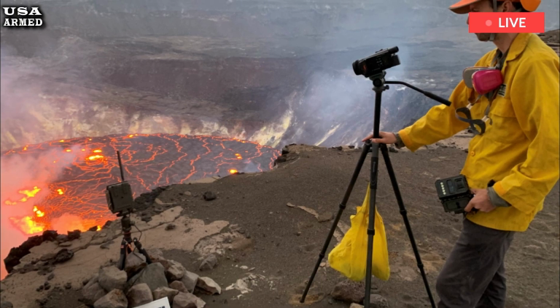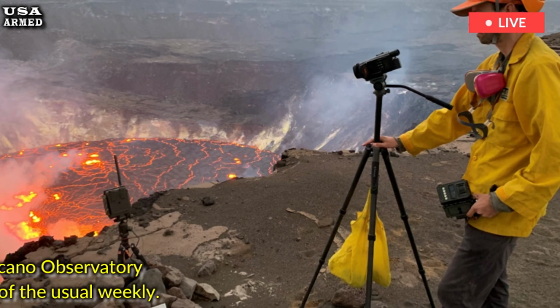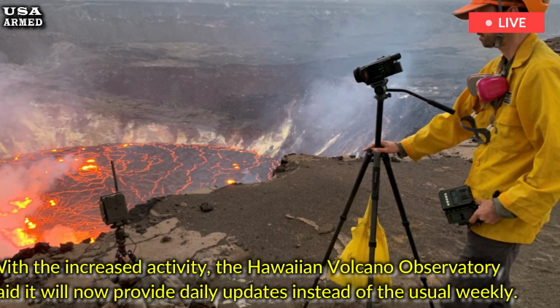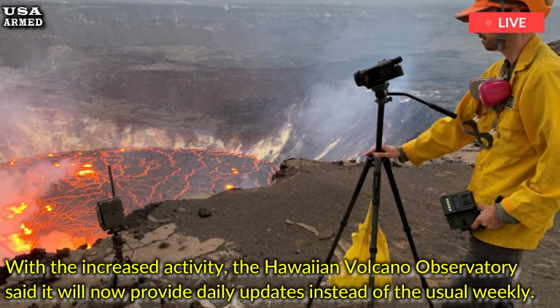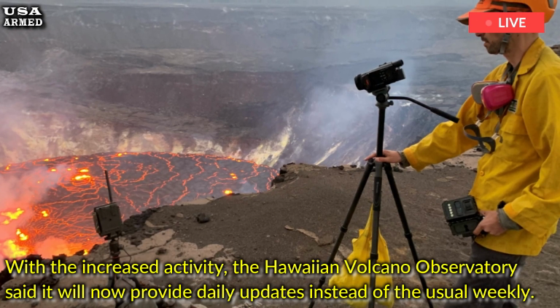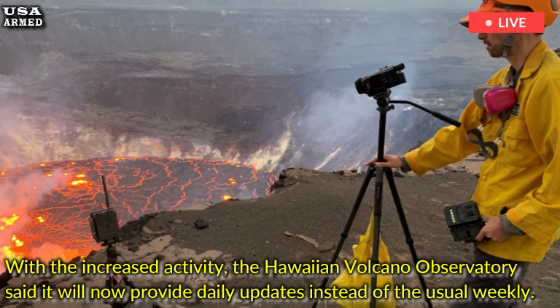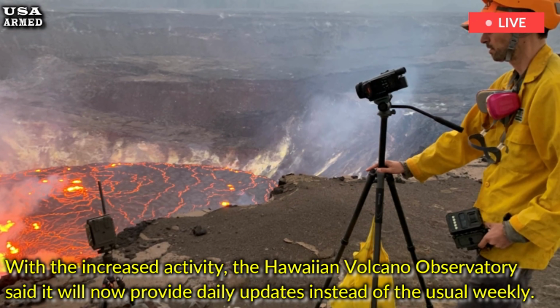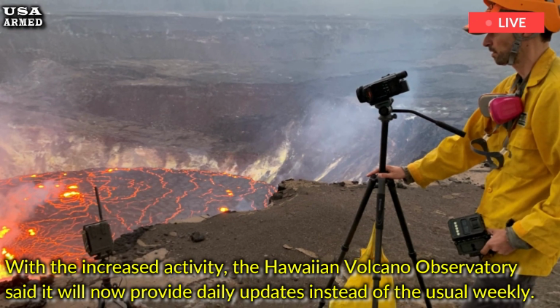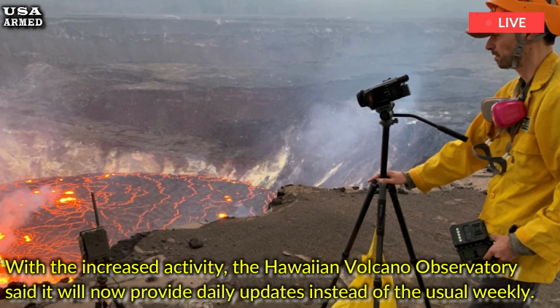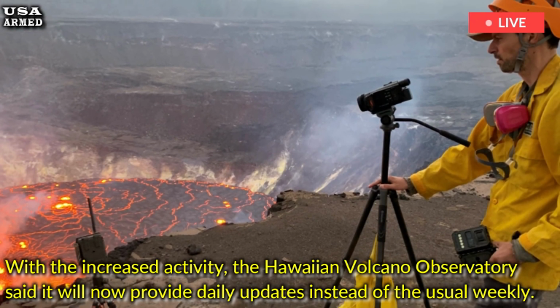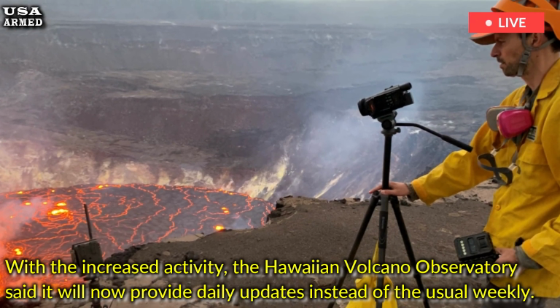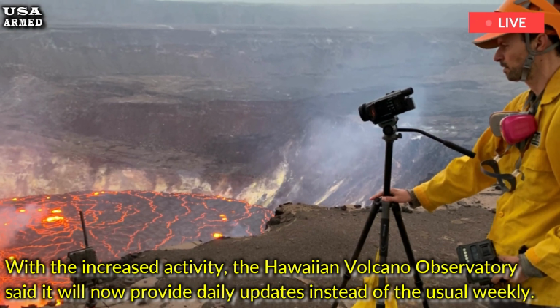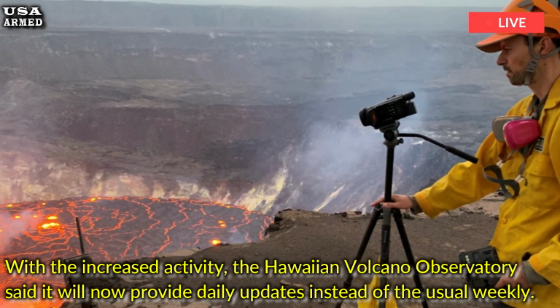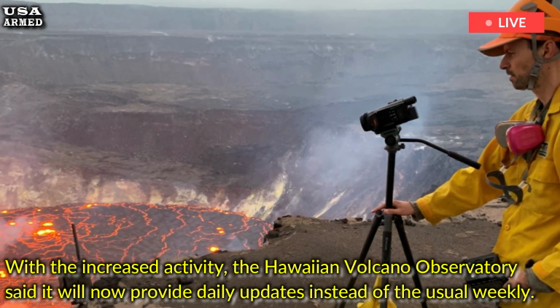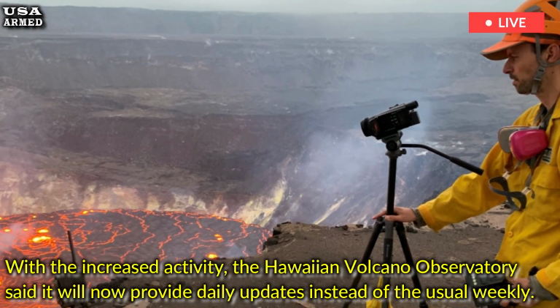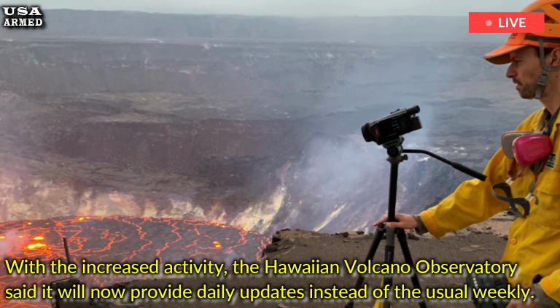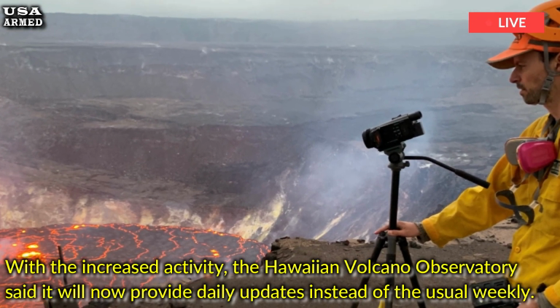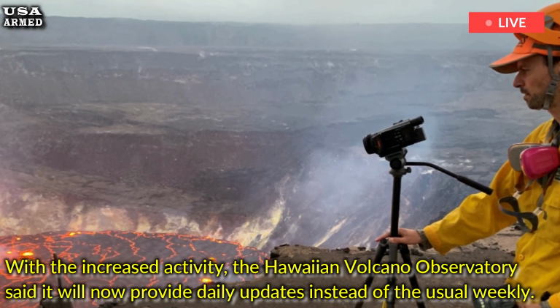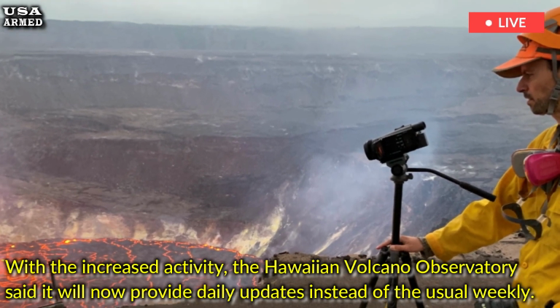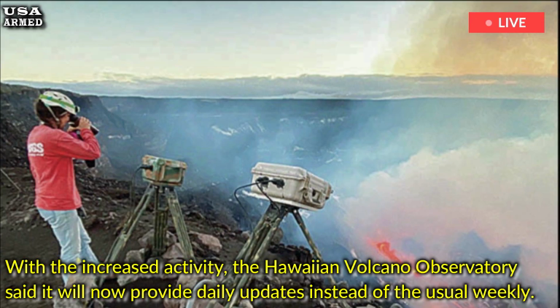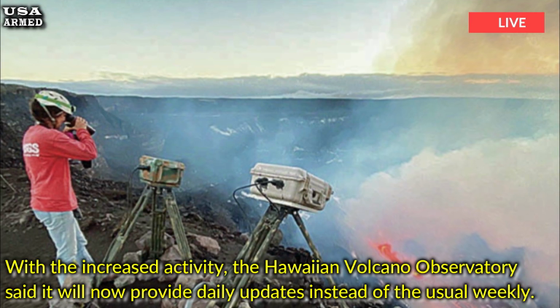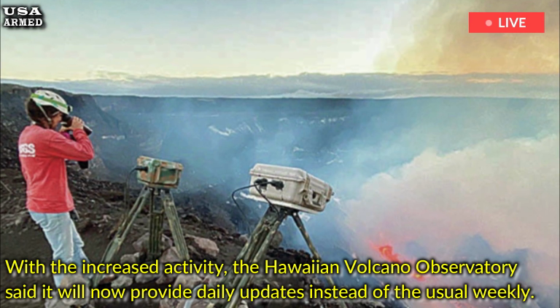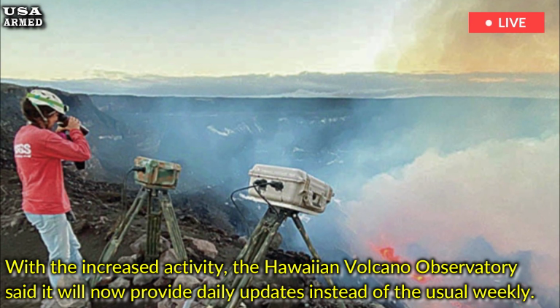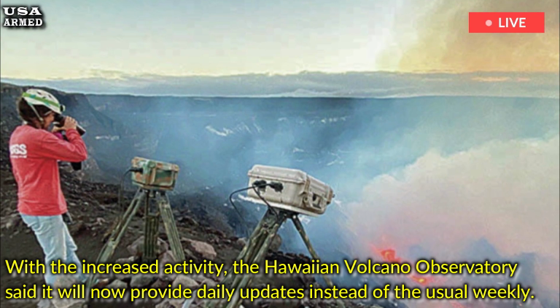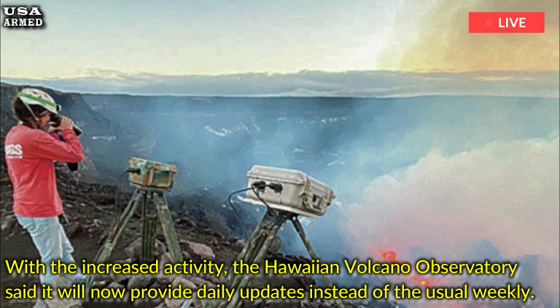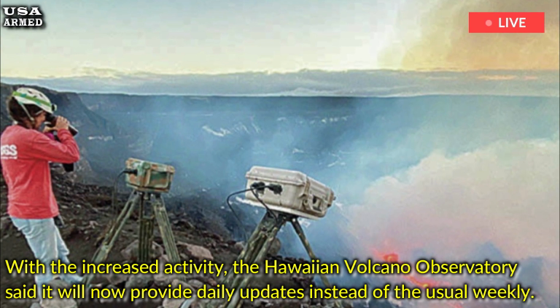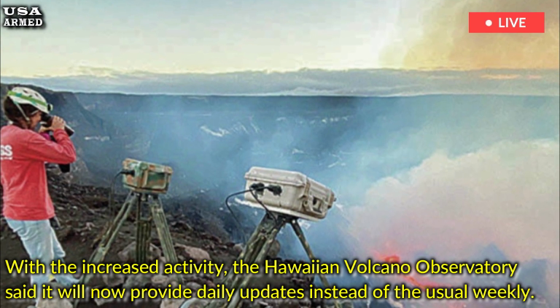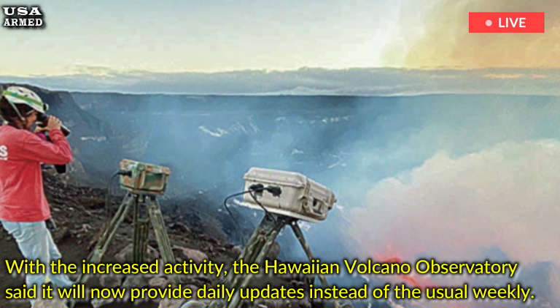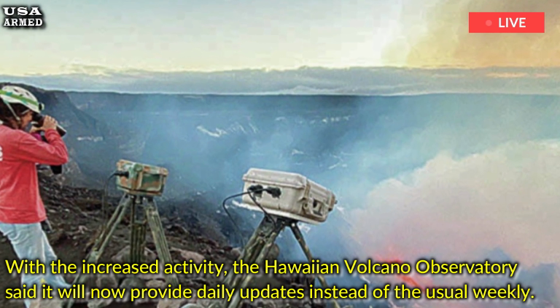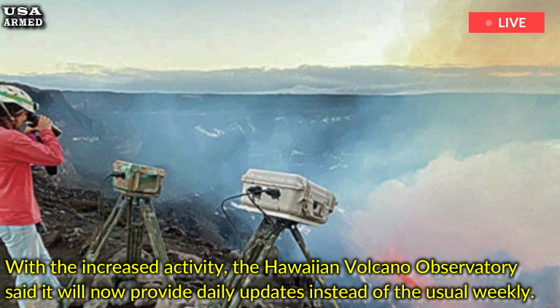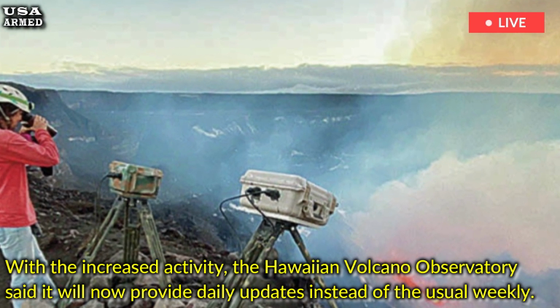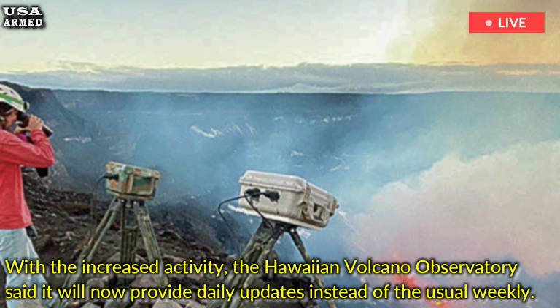With the increased activity, the Hawaiian Volcano Observatory said it will now provide daily updates instead of the usual weekly.